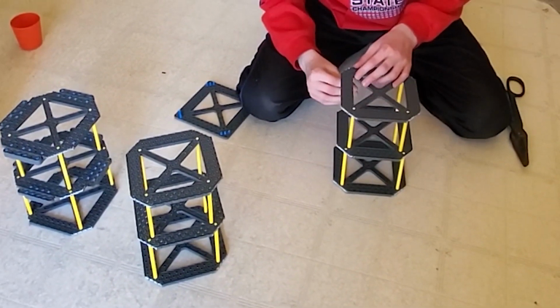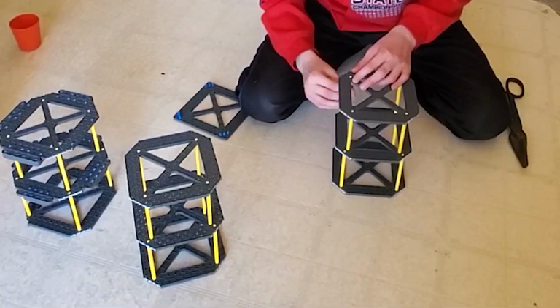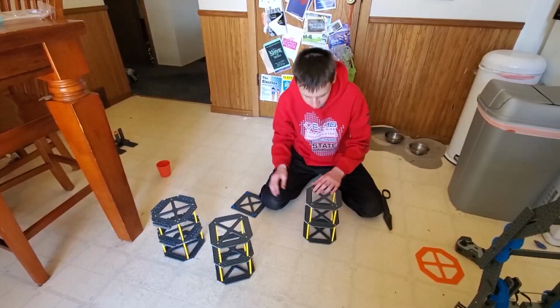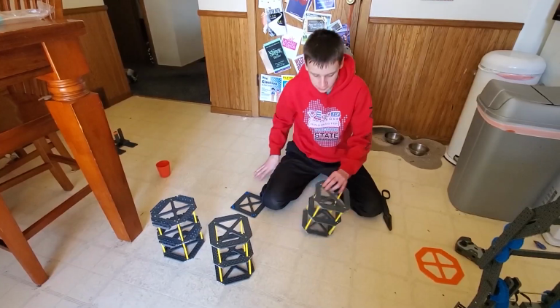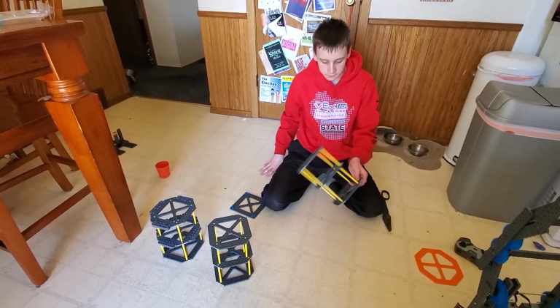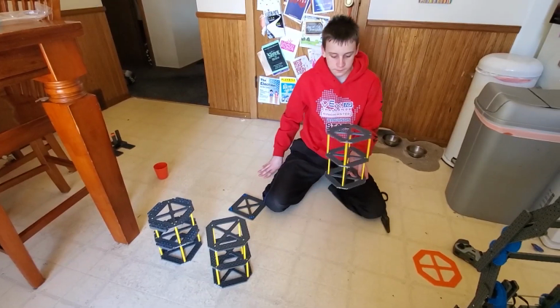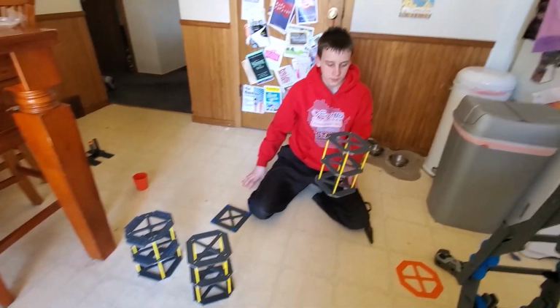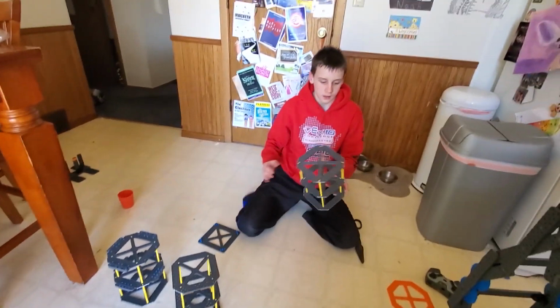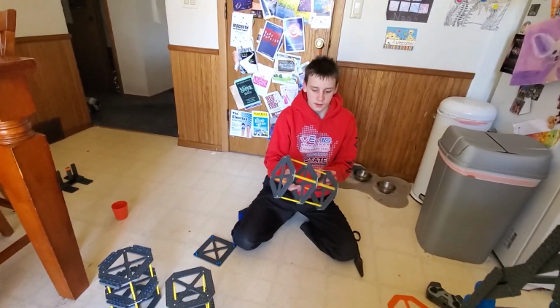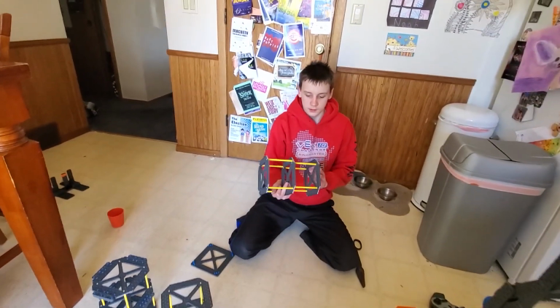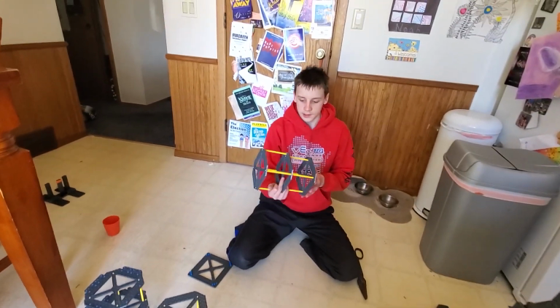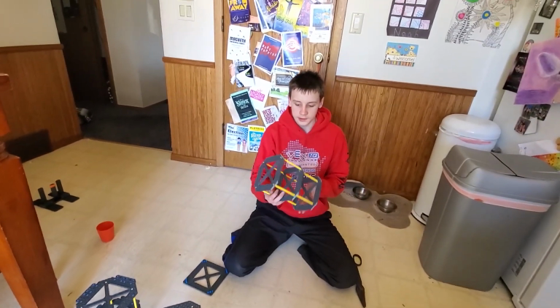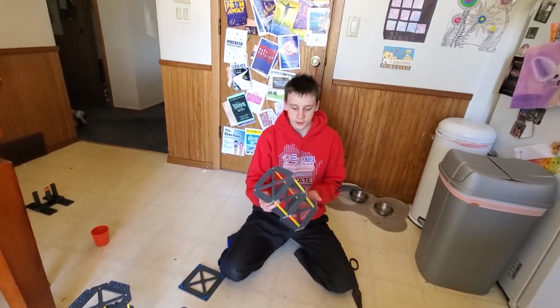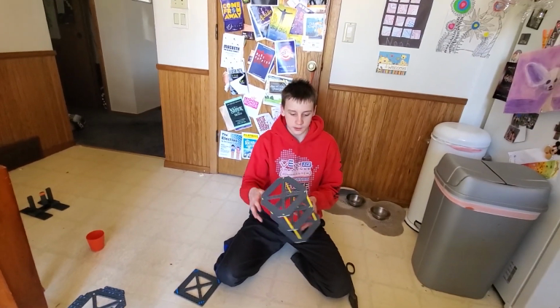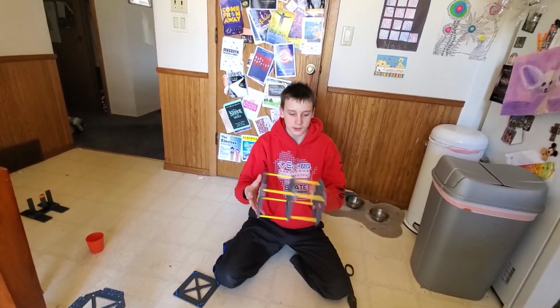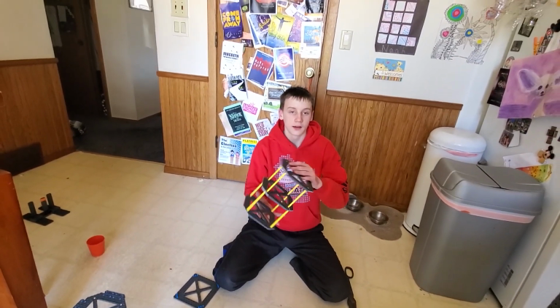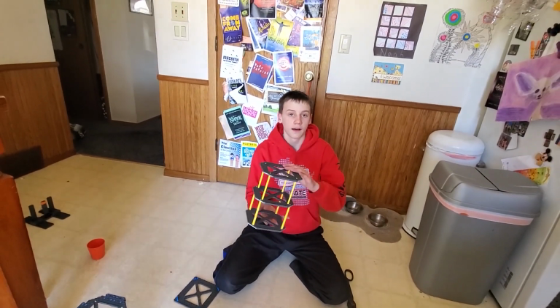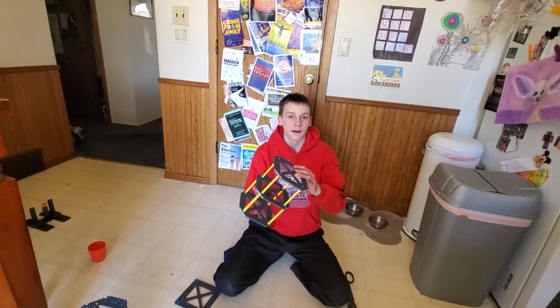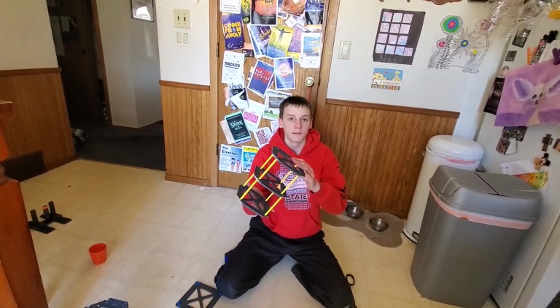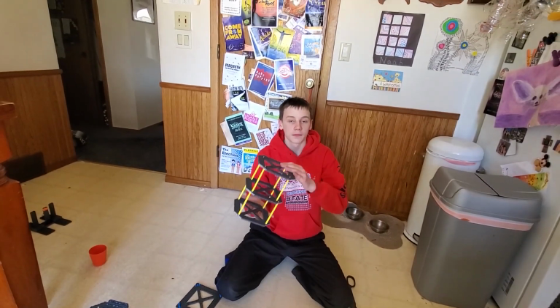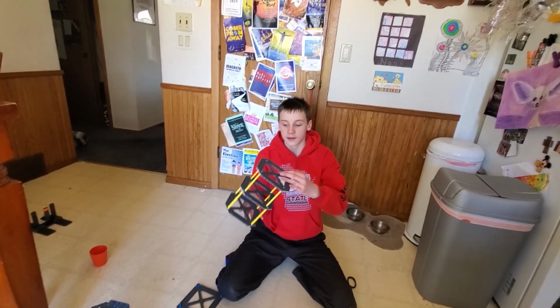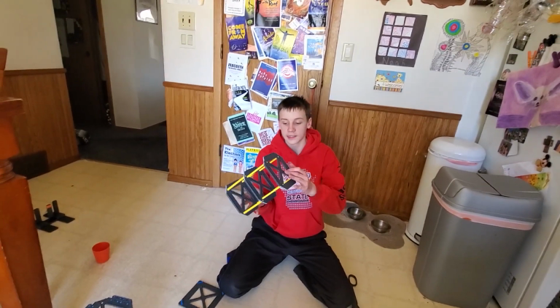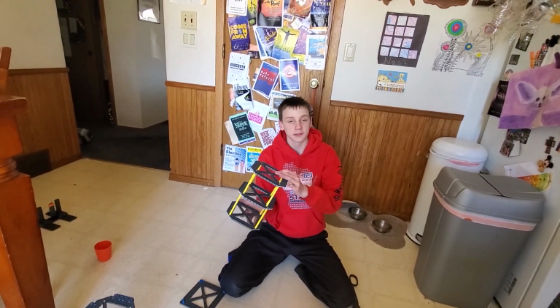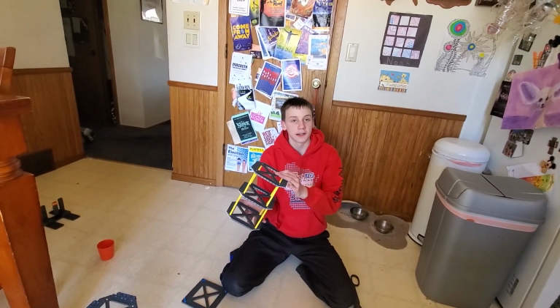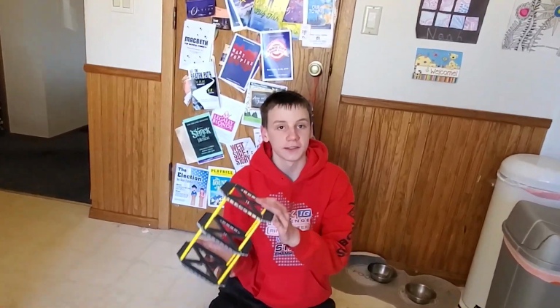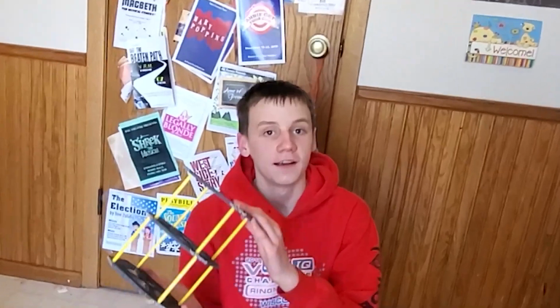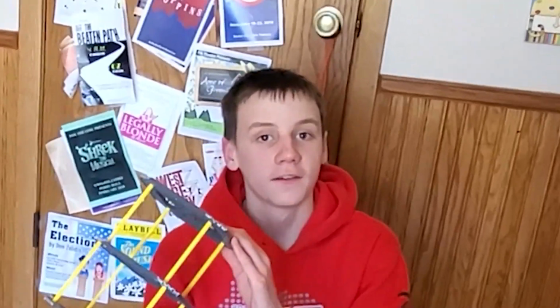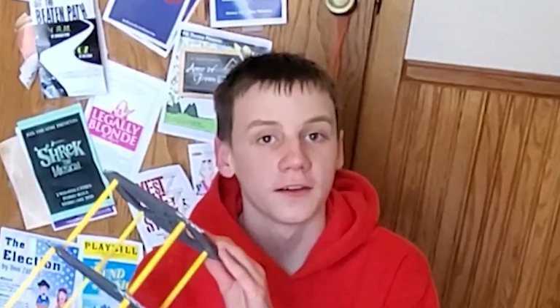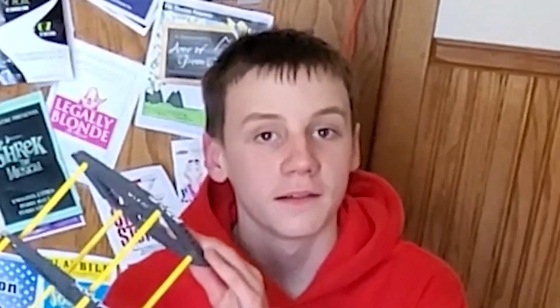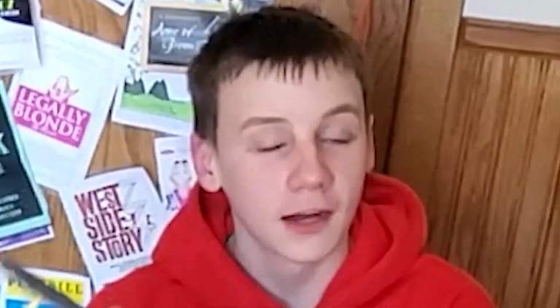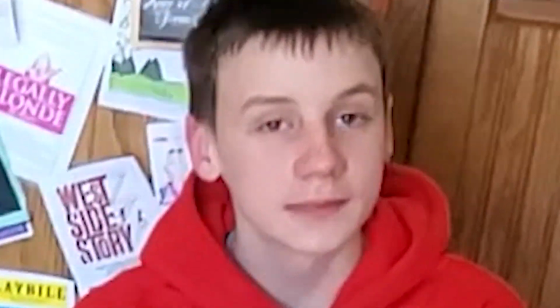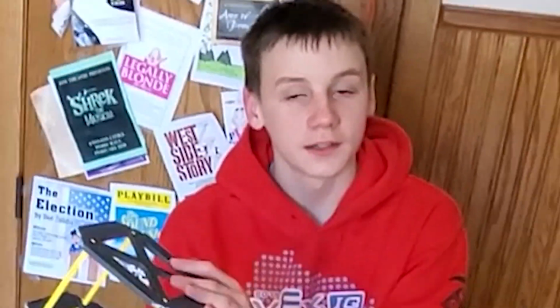That is how you build a test riser for Rise Above.